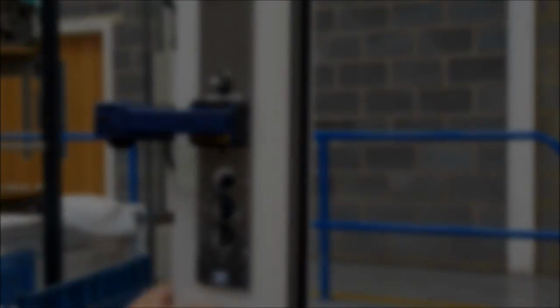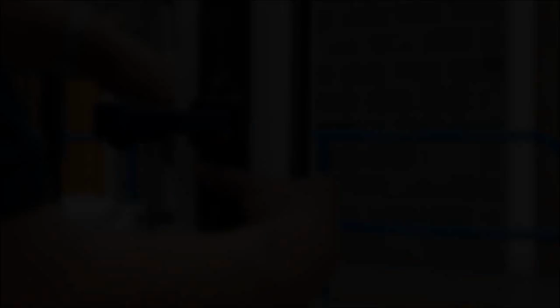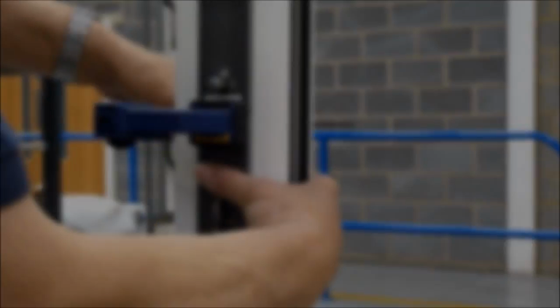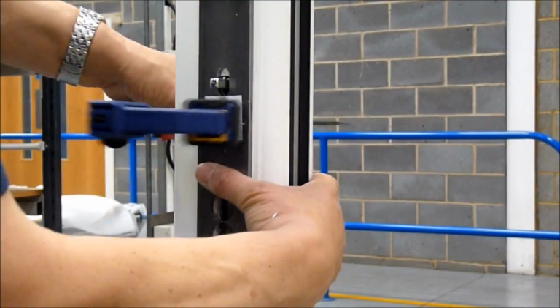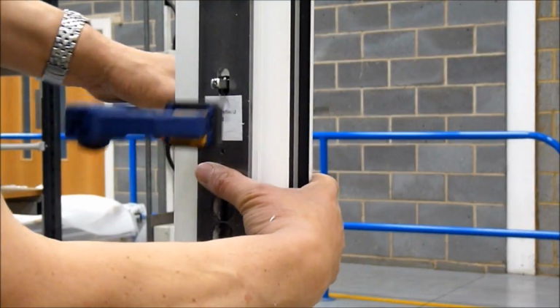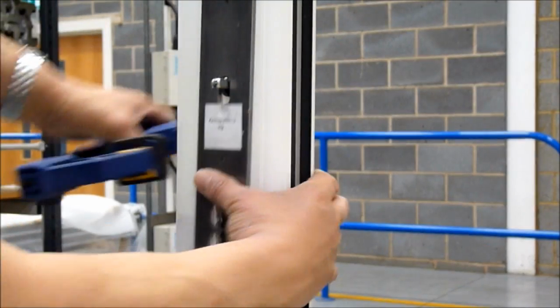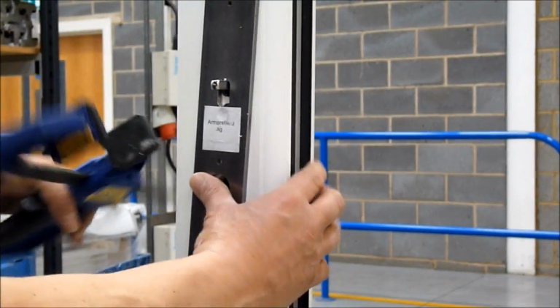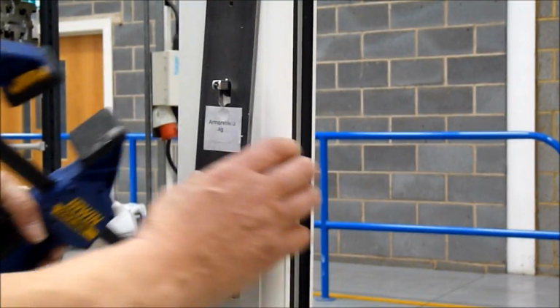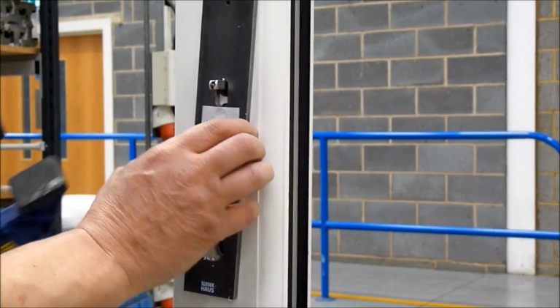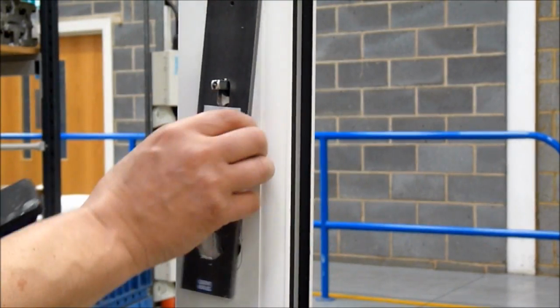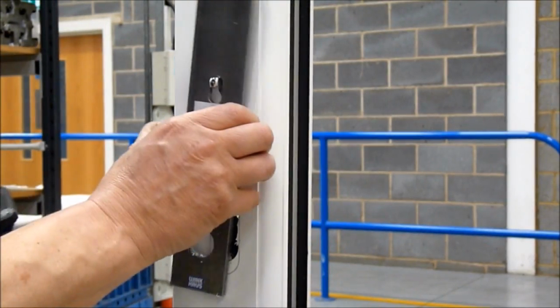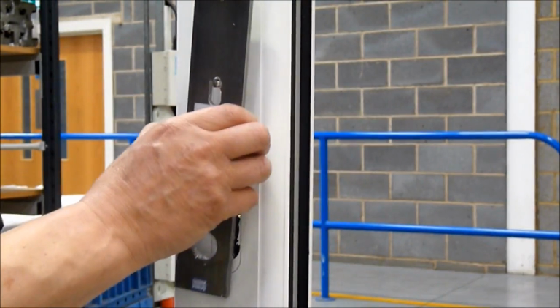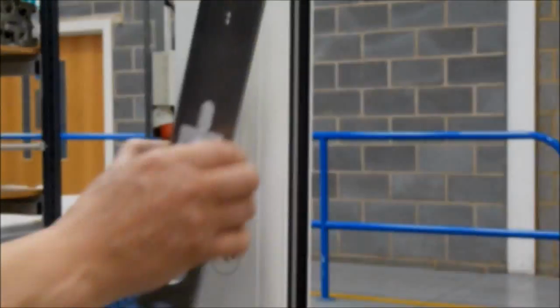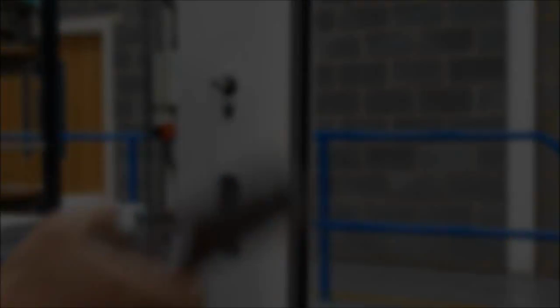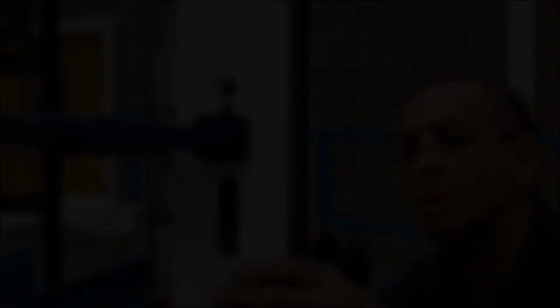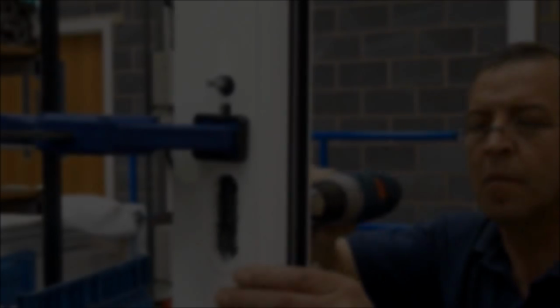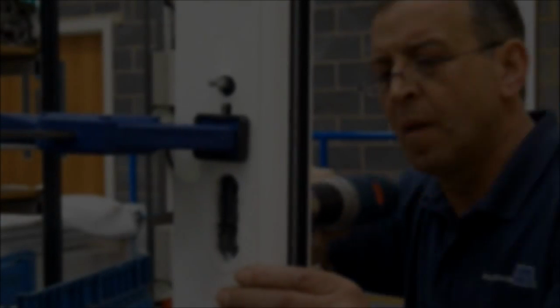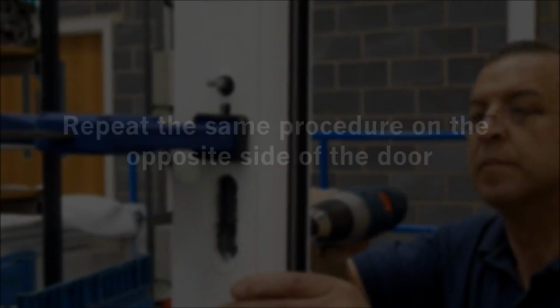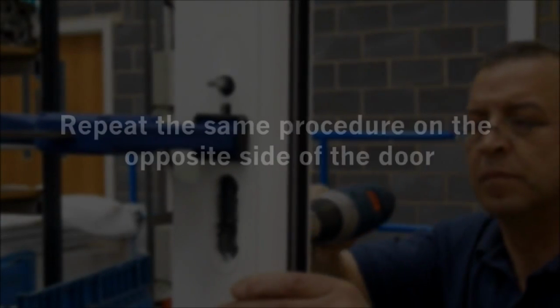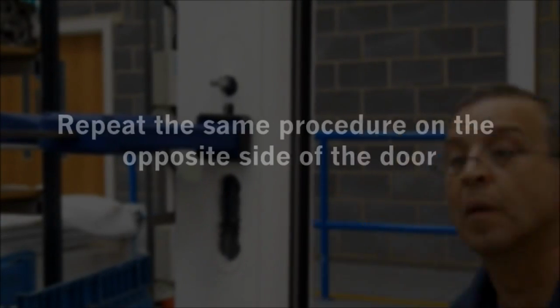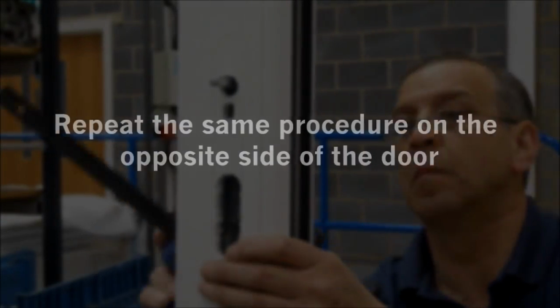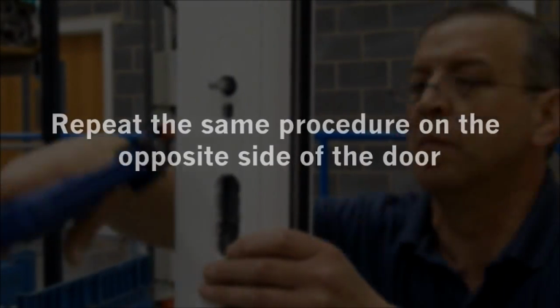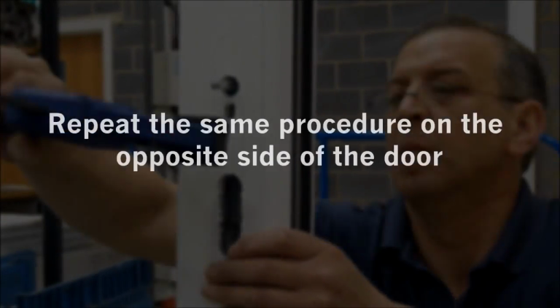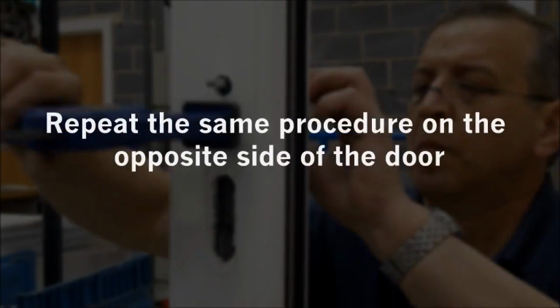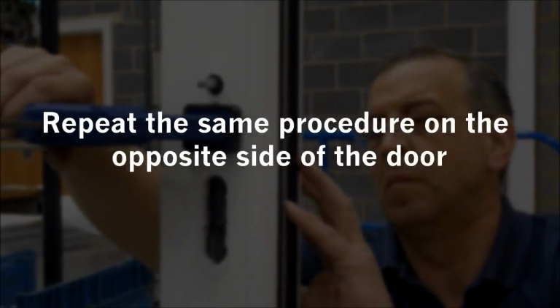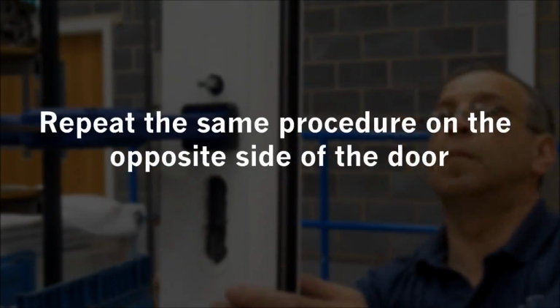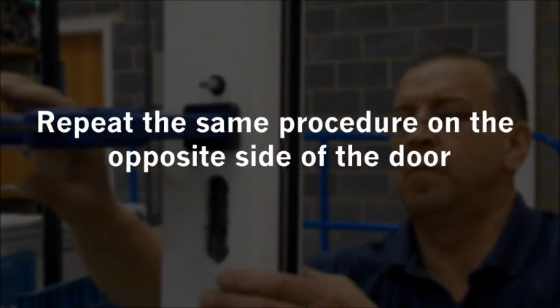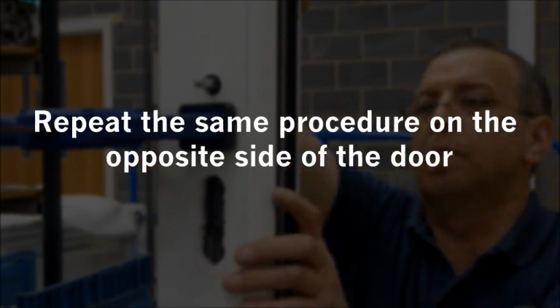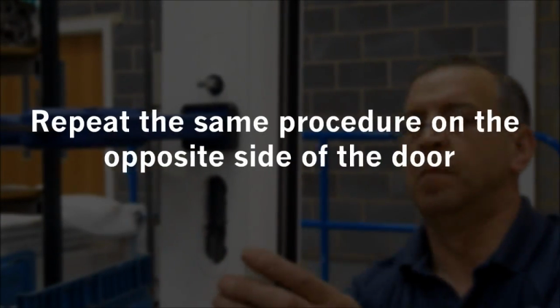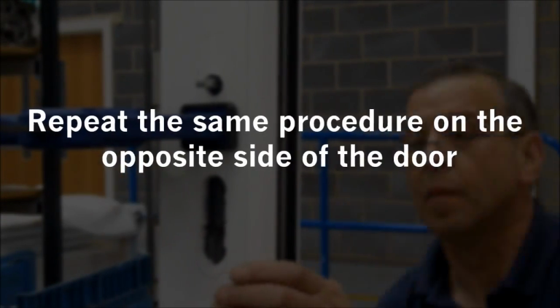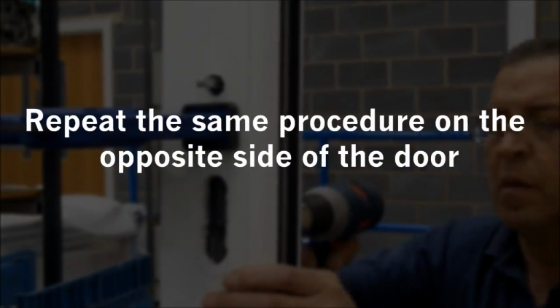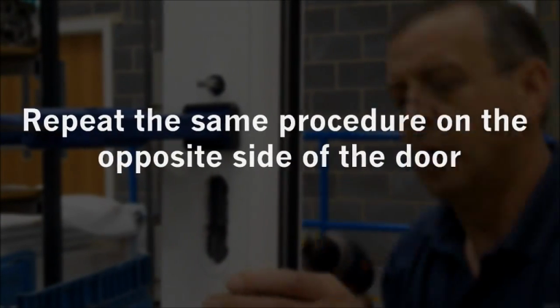Unclamp and remove the jig. Repeat the same procedure on the opposite side of the door.